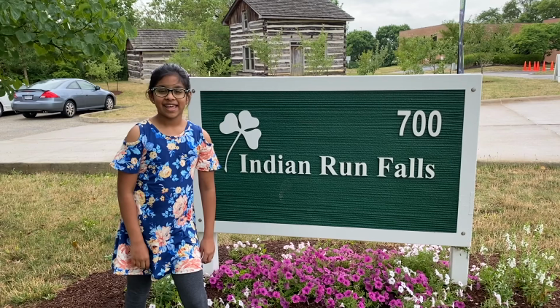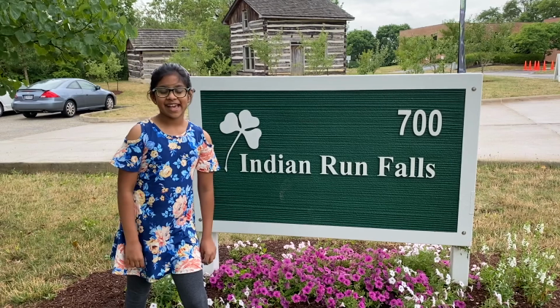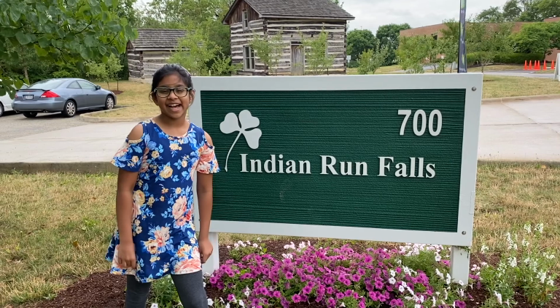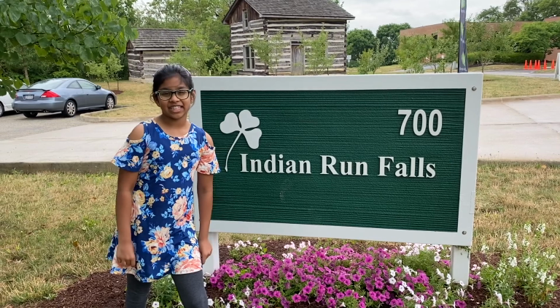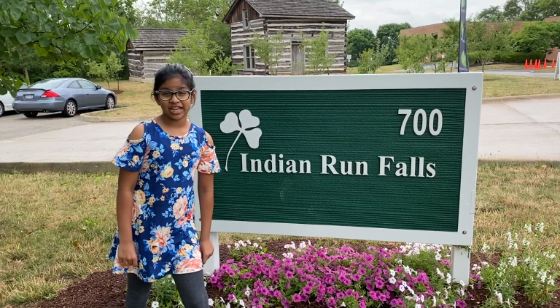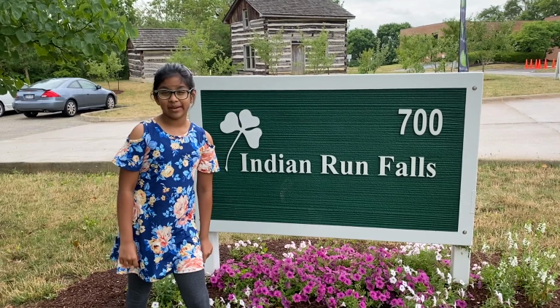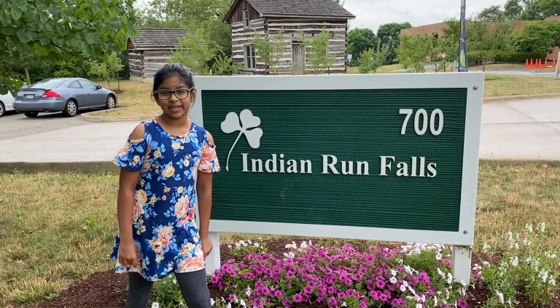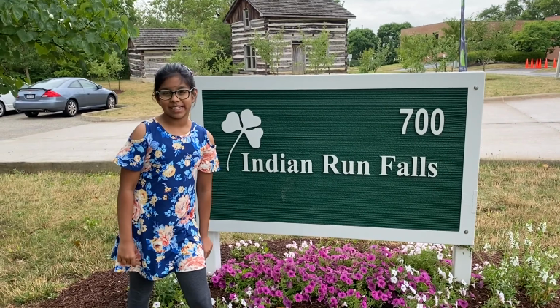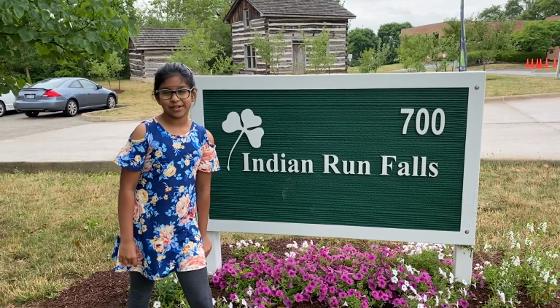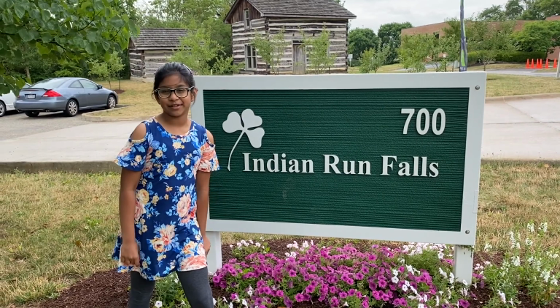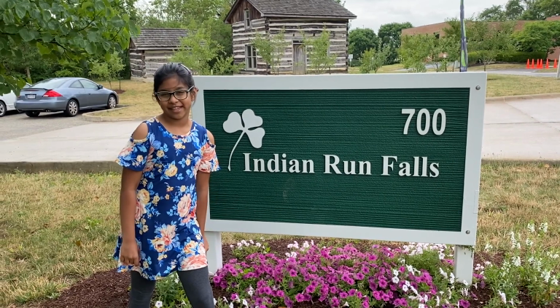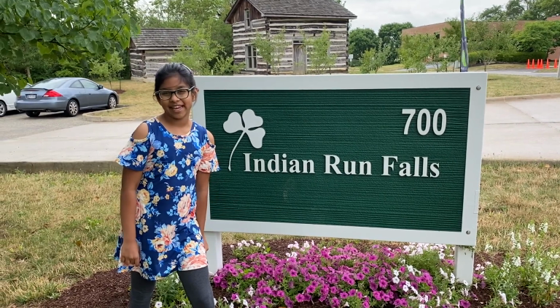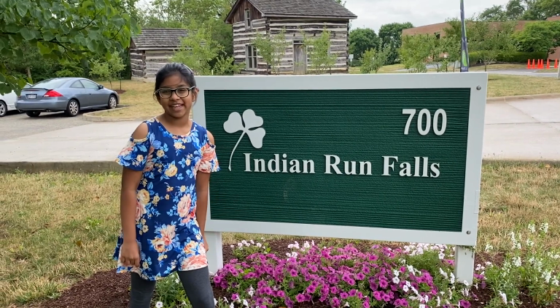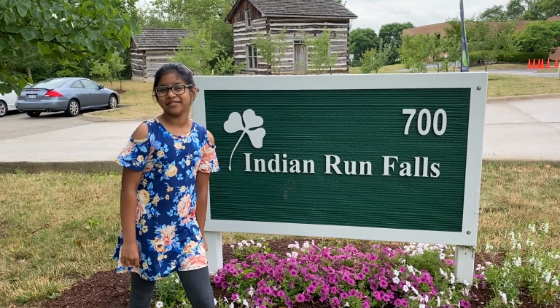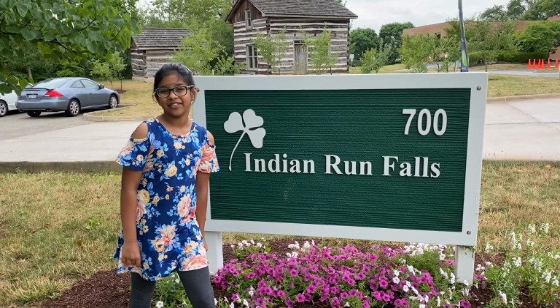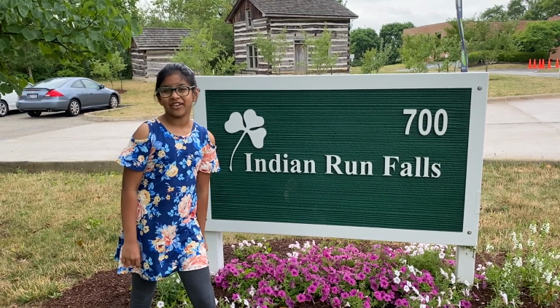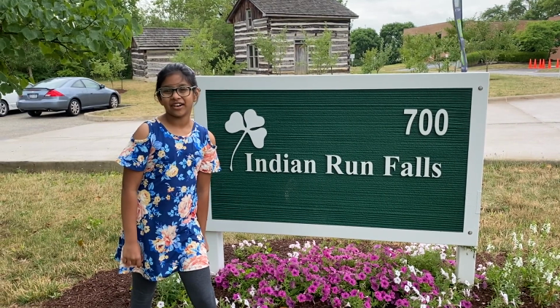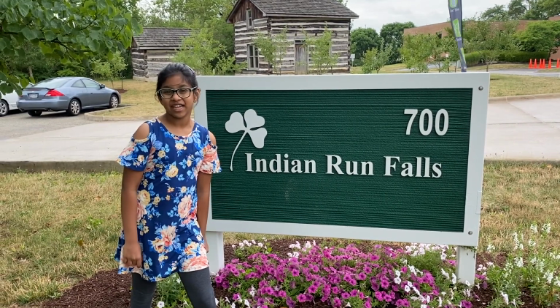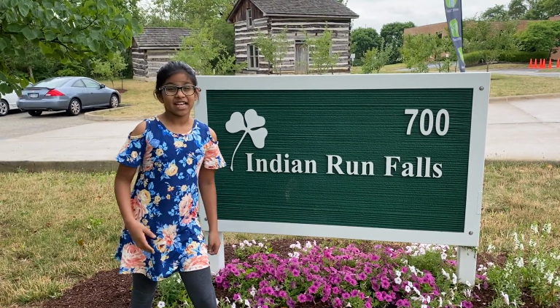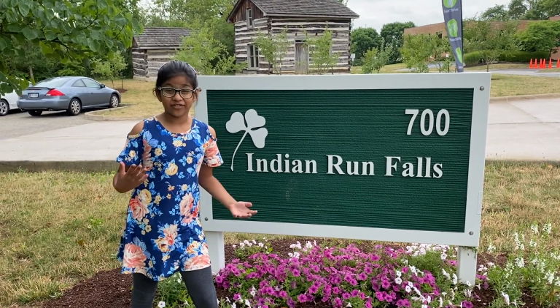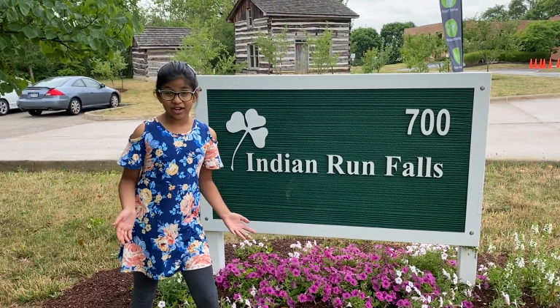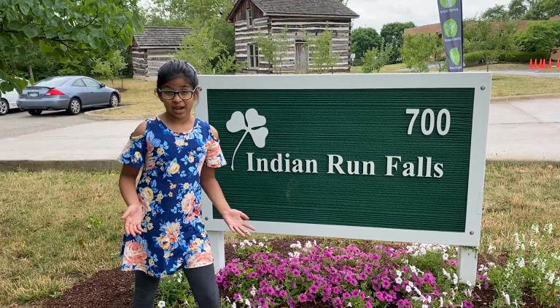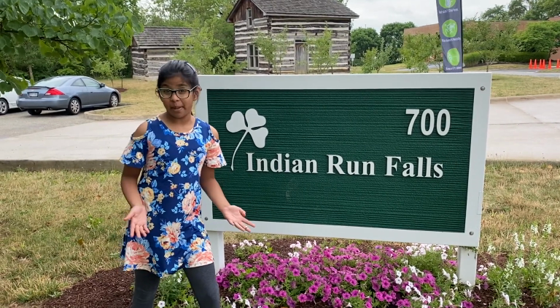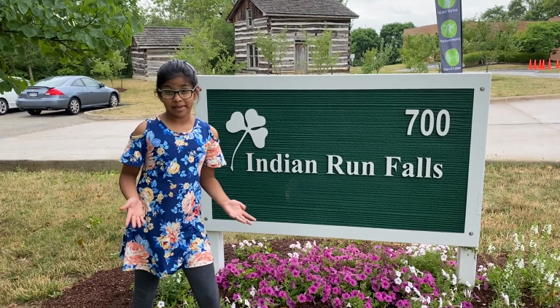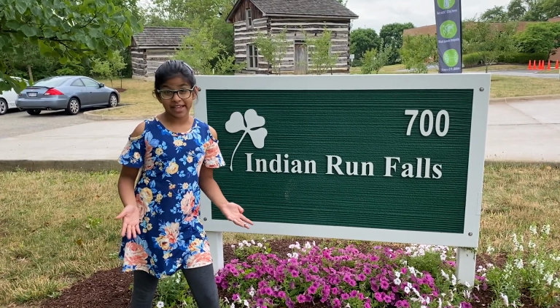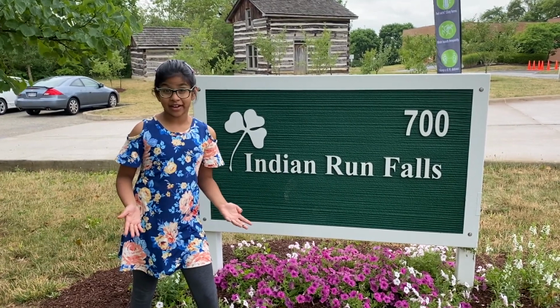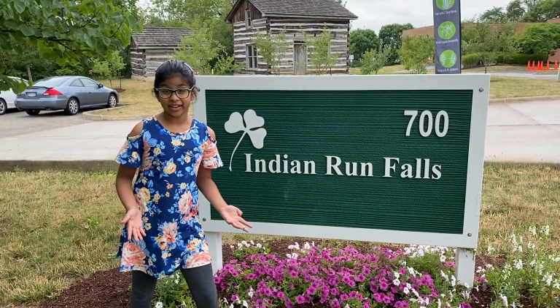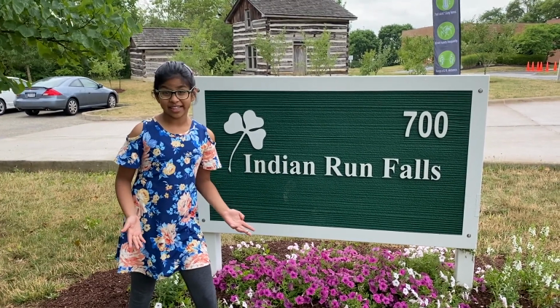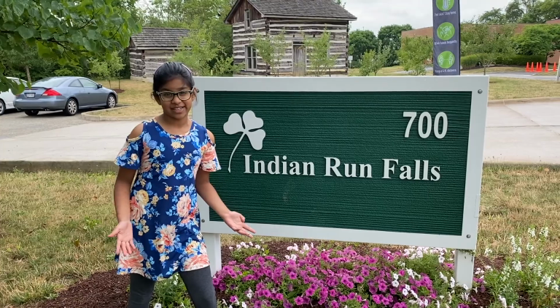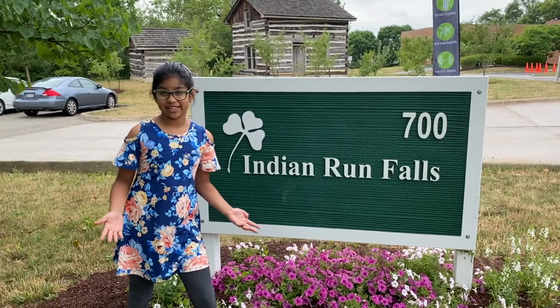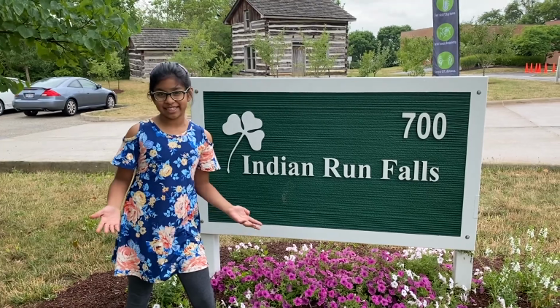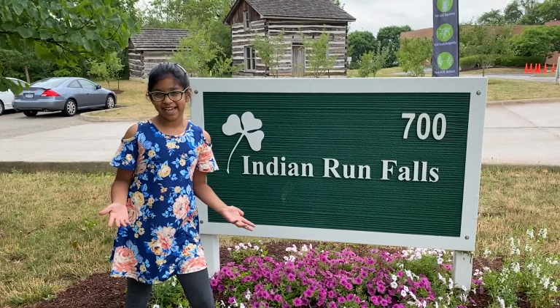Hey guys, today I'm going to take you to the Indian Run Falls. It's the first time I'm being here and let's see what's inside.